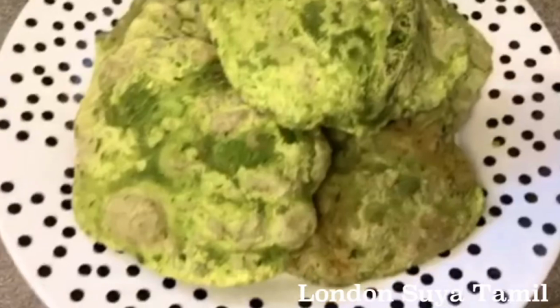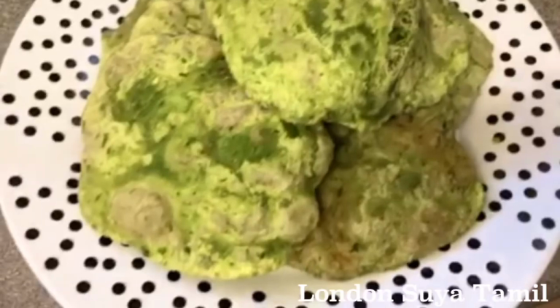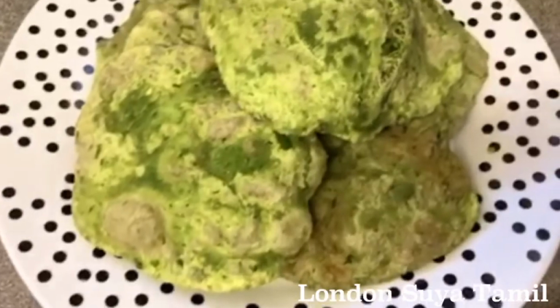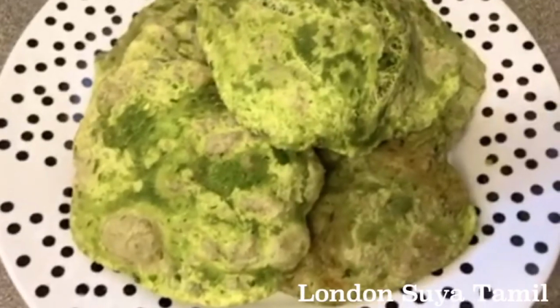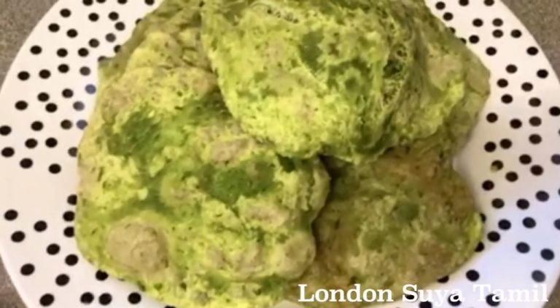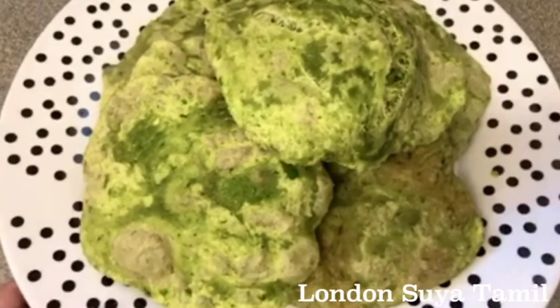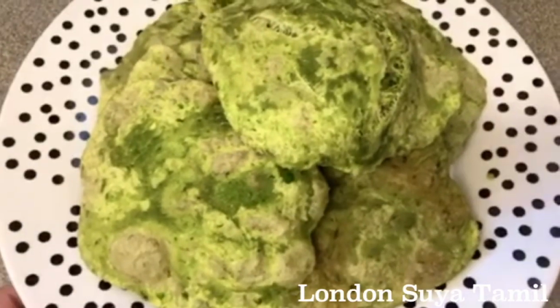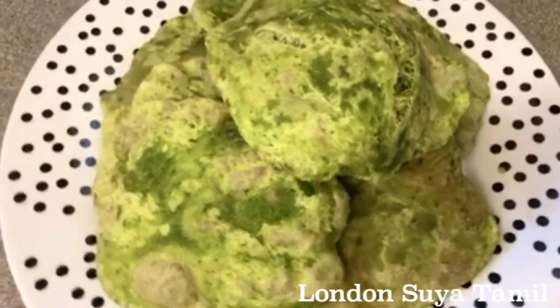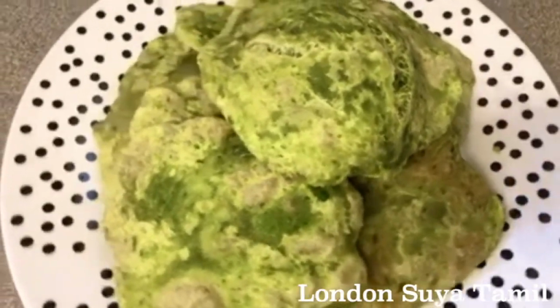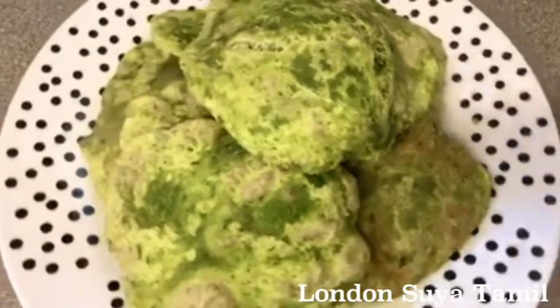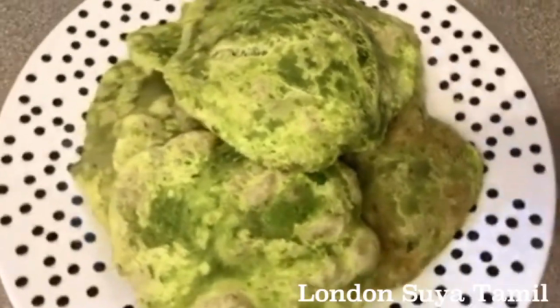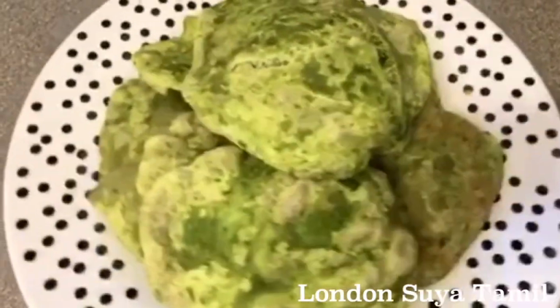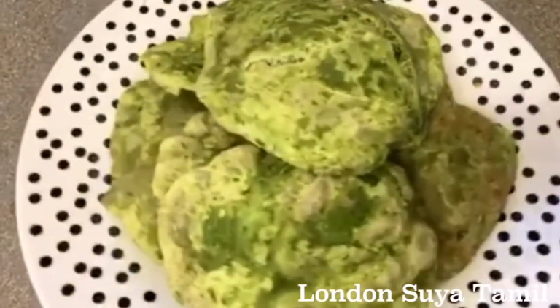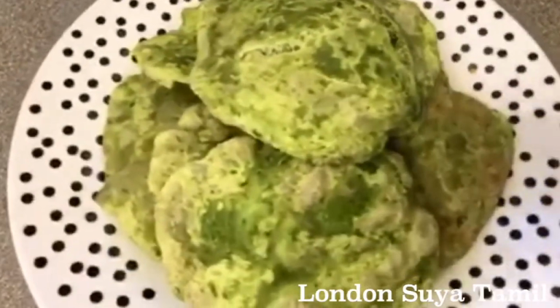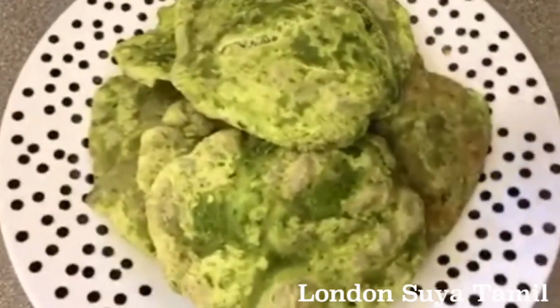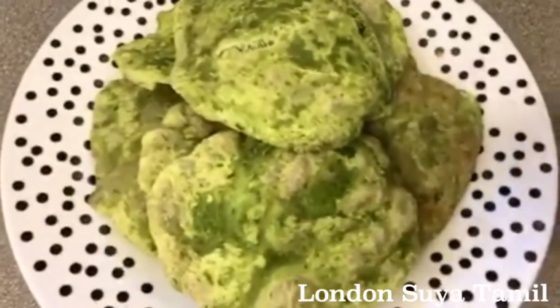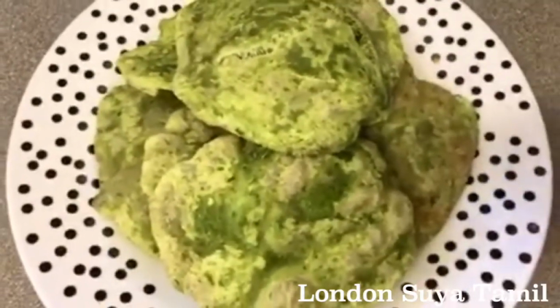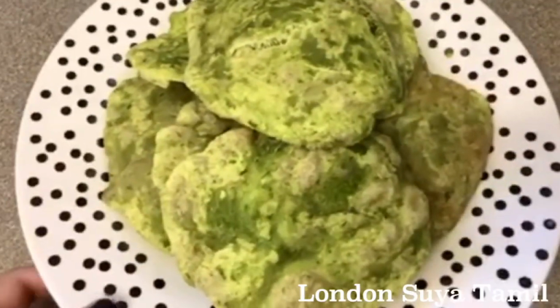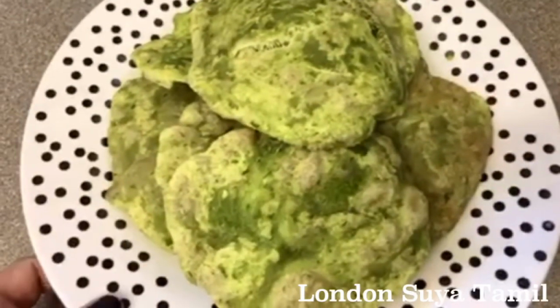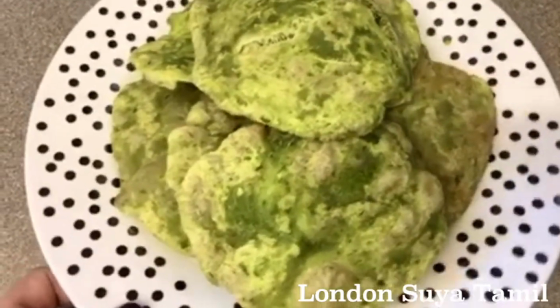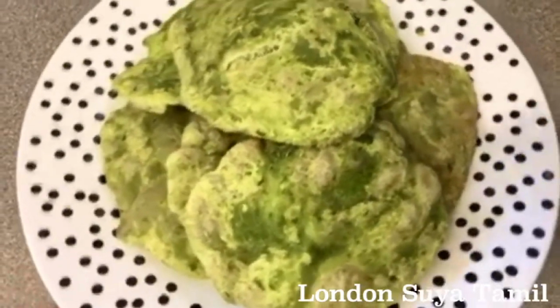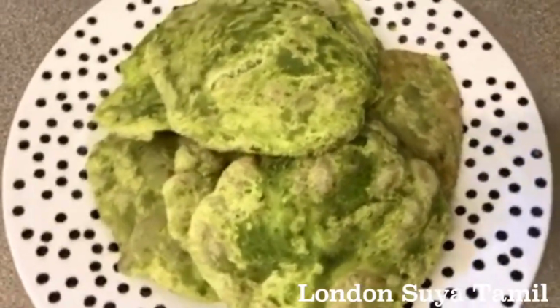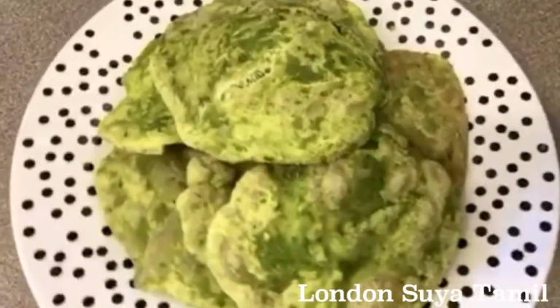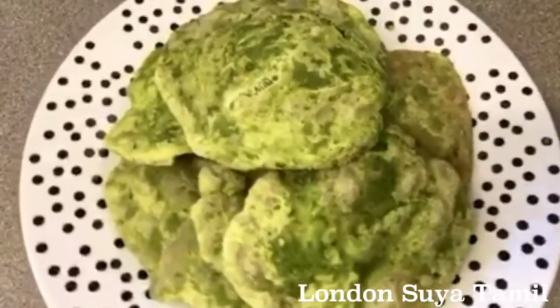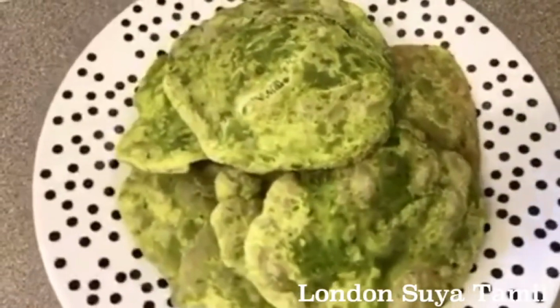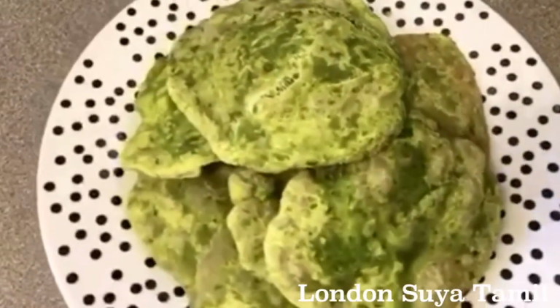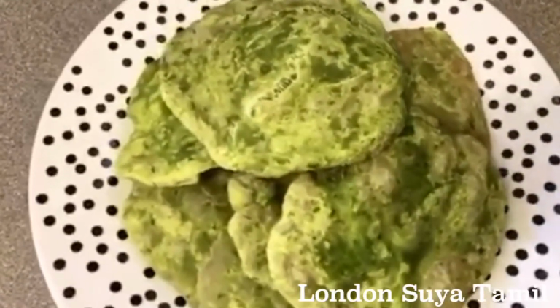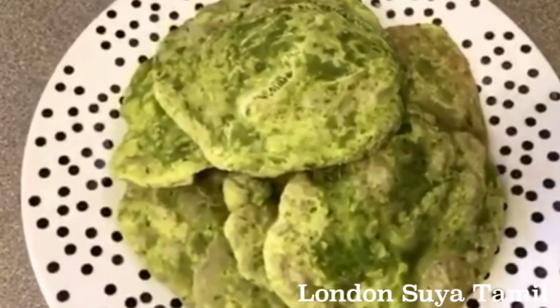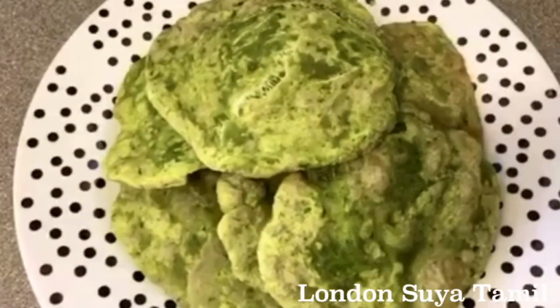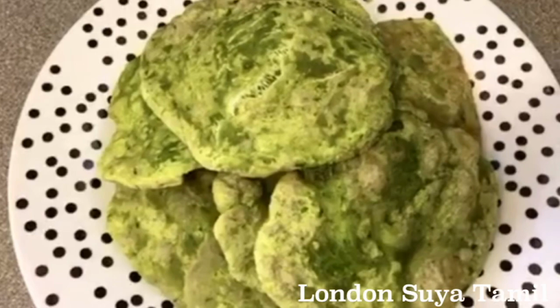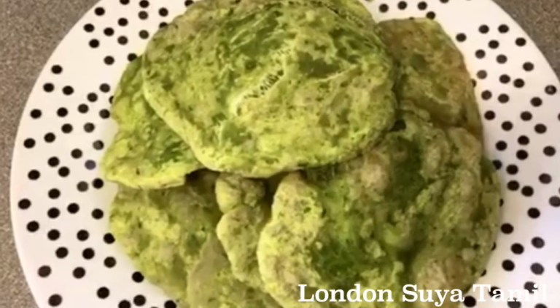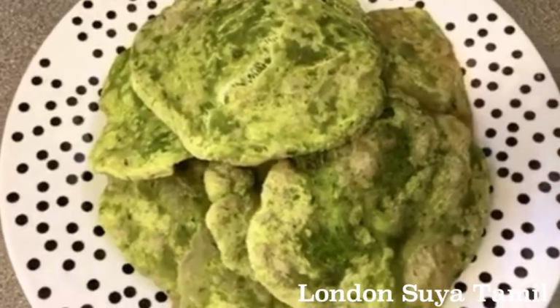Hello Friends! Welcome back to London Sujathamil. You are welcome. I am so proud of you.